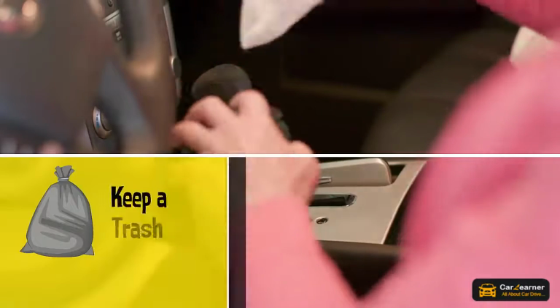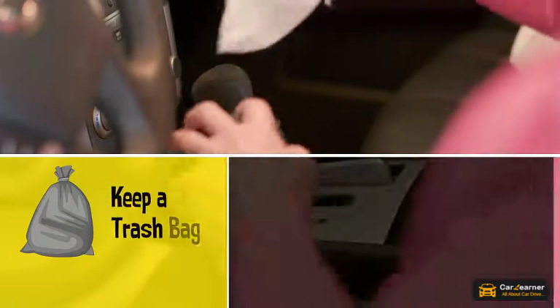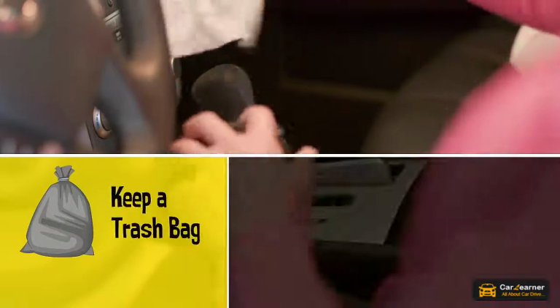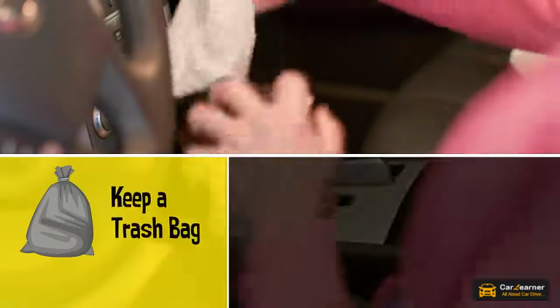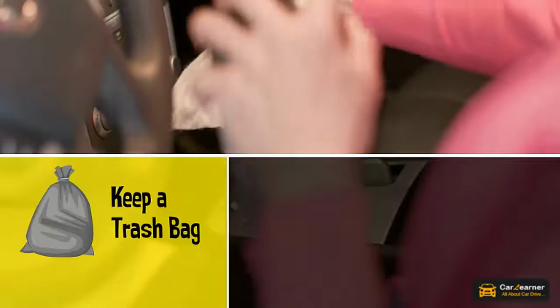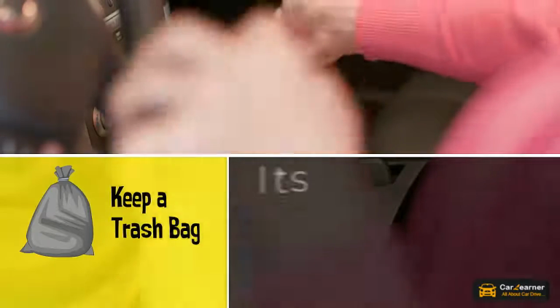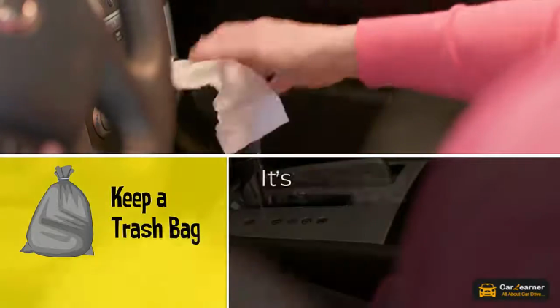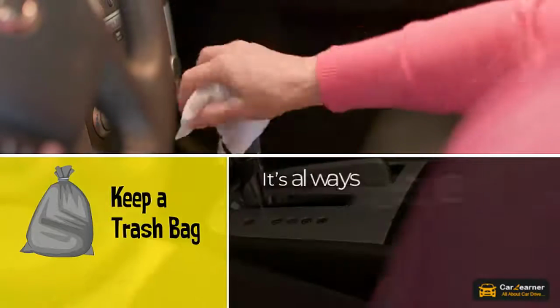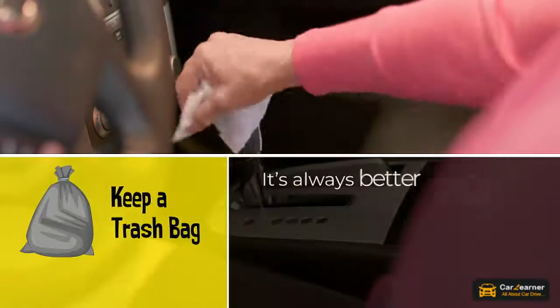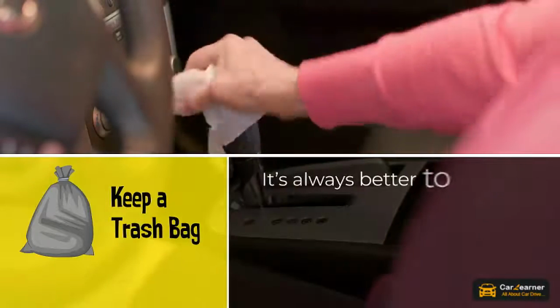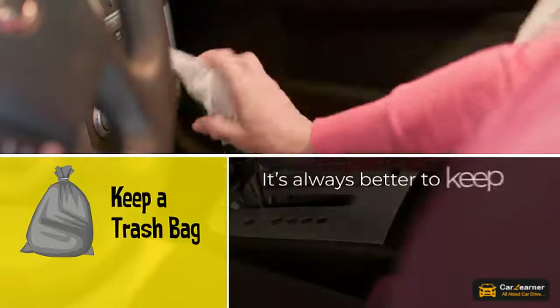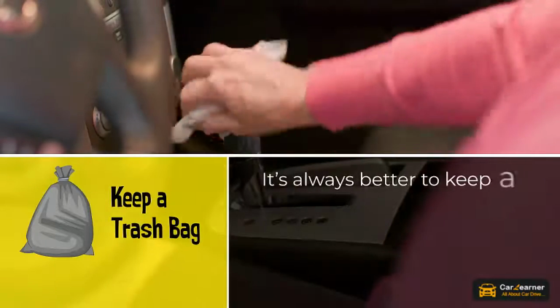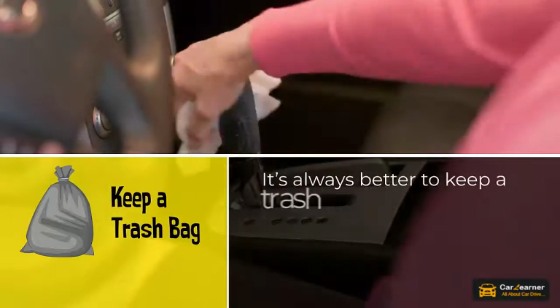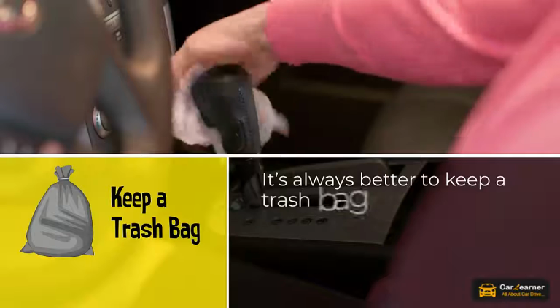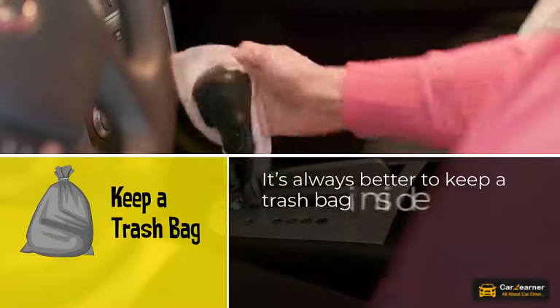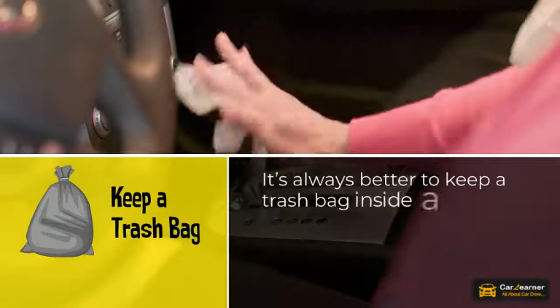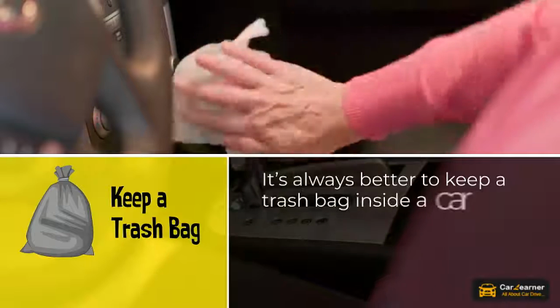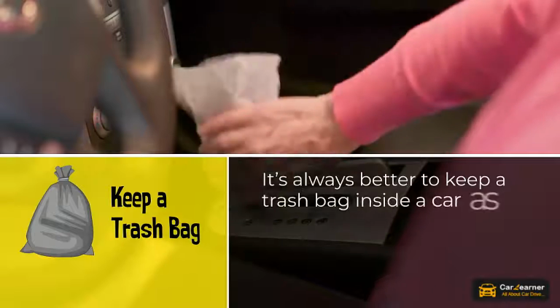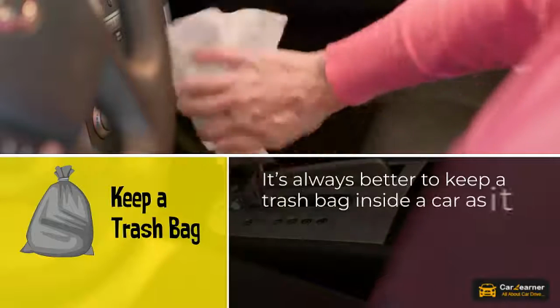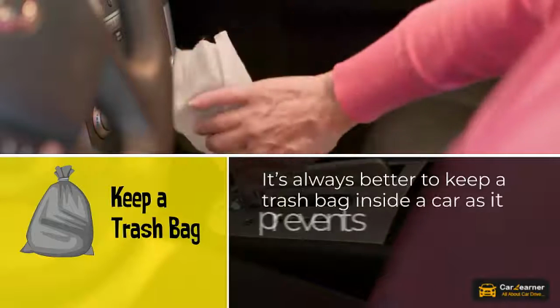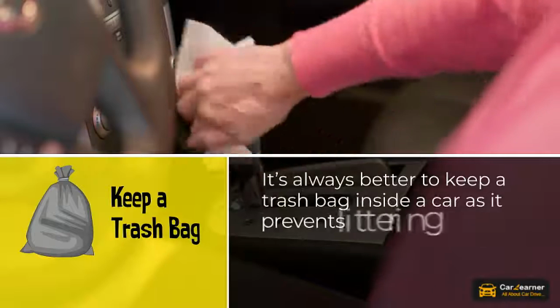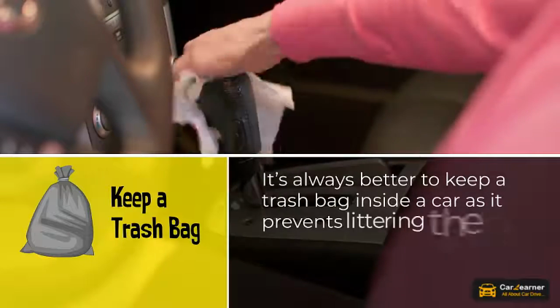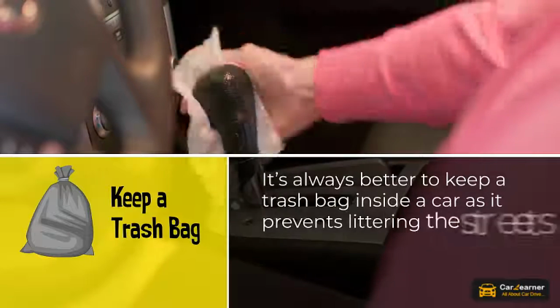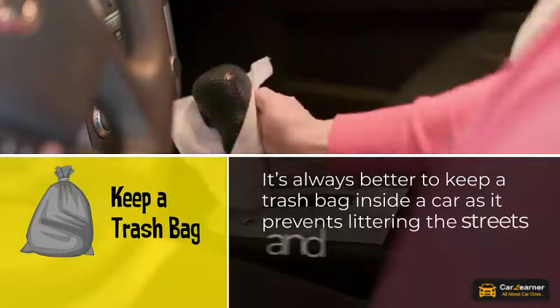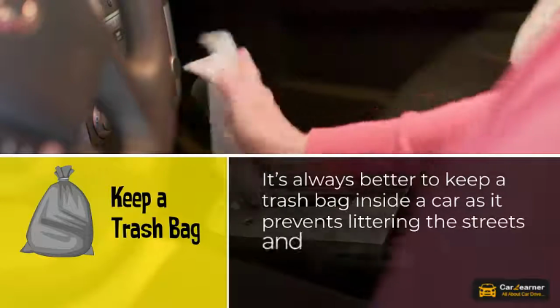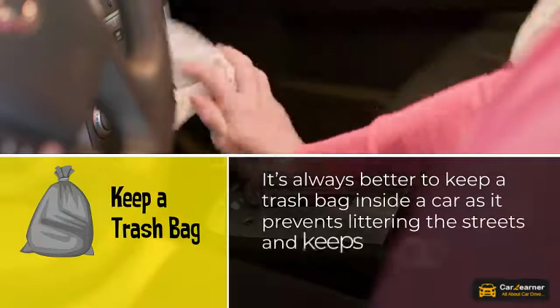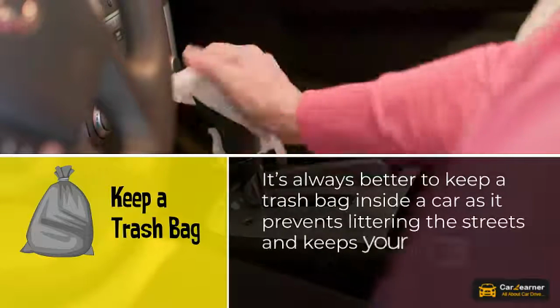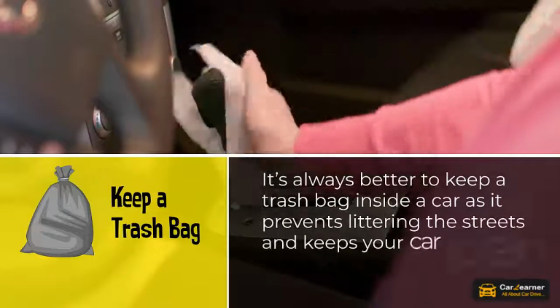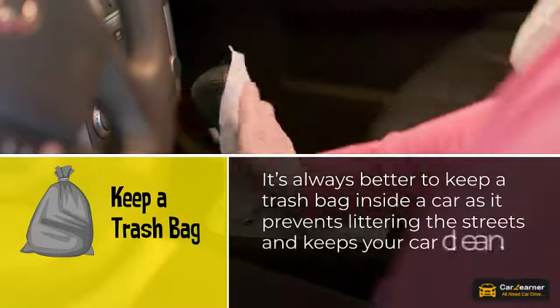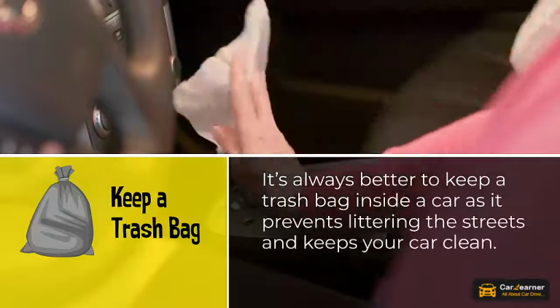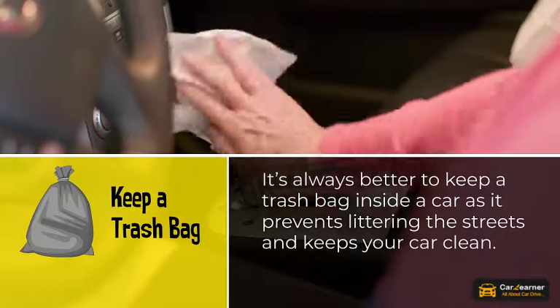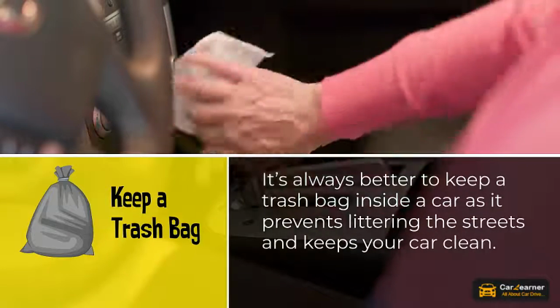Keep a trash bag. It's always better to keep a trash bag inside a car as it prevents littering the streets and keeps your car clean.